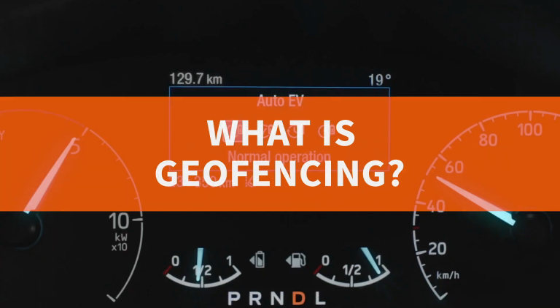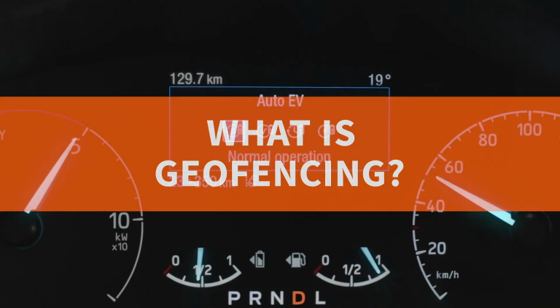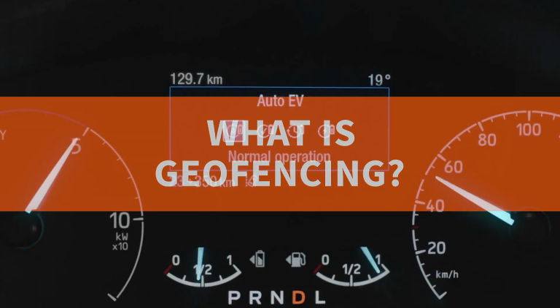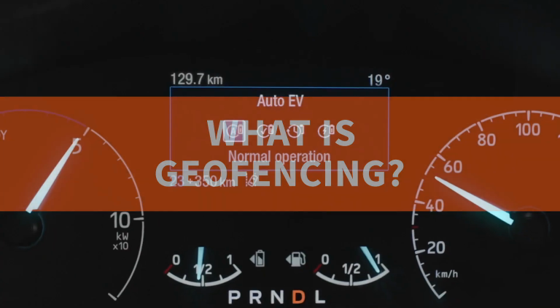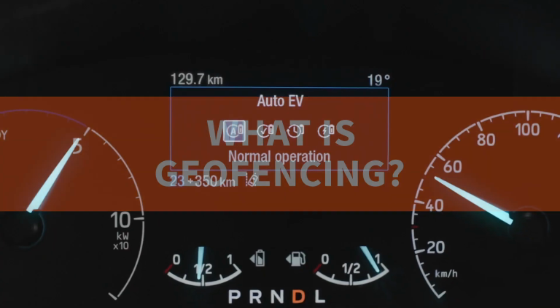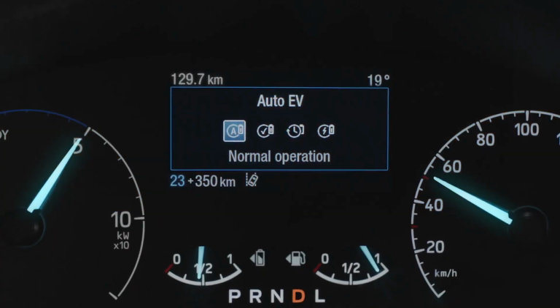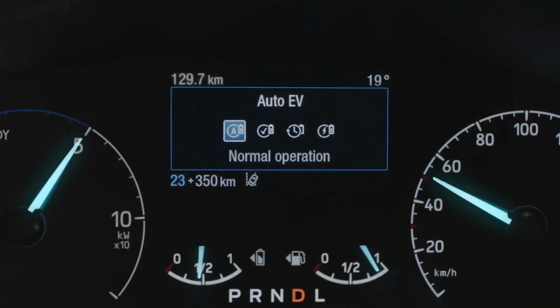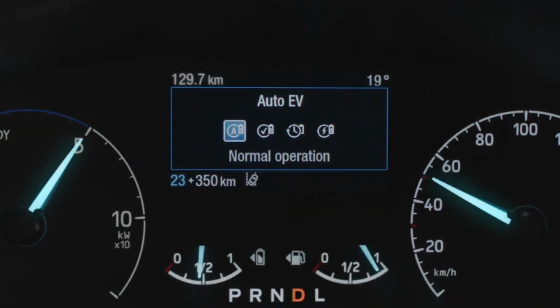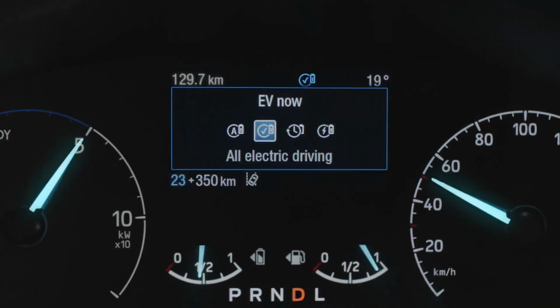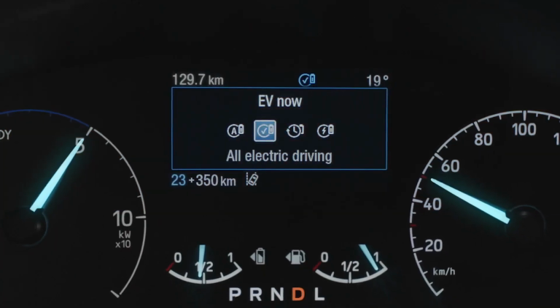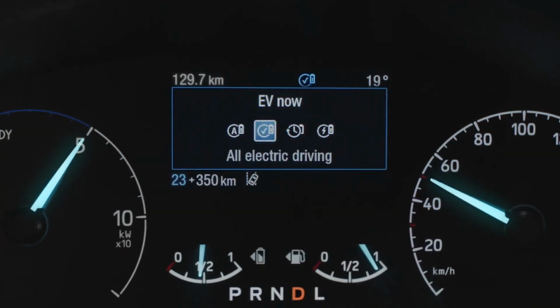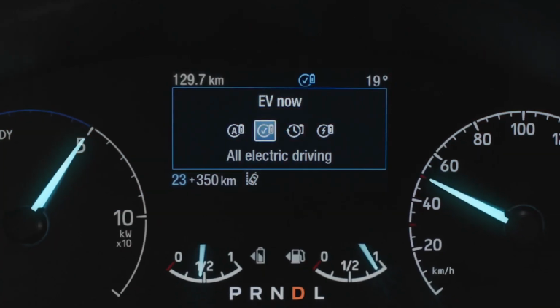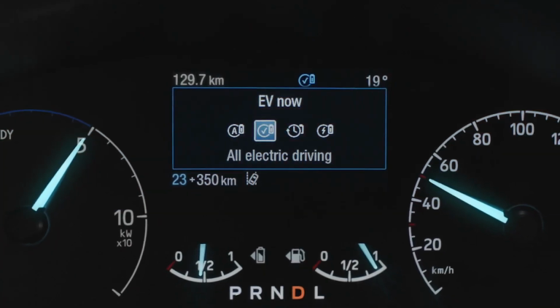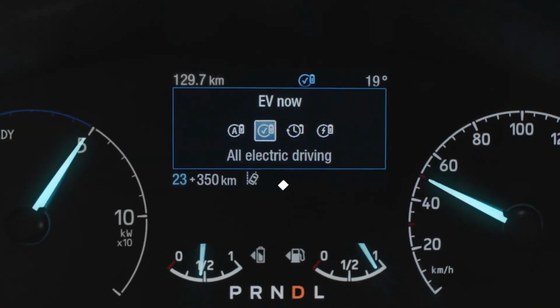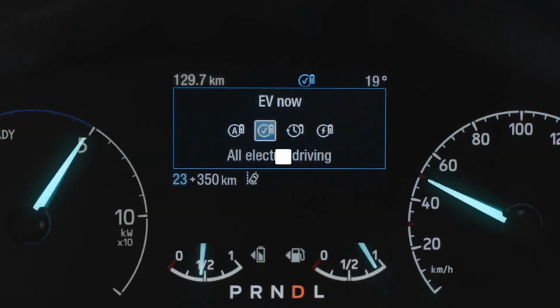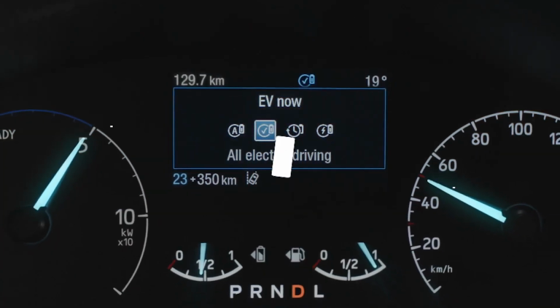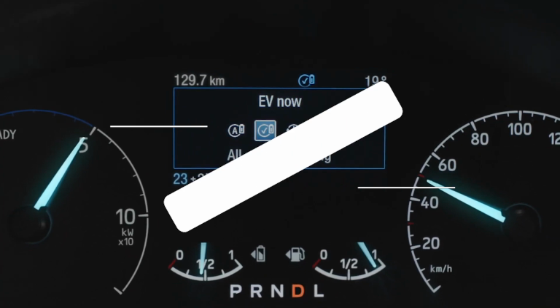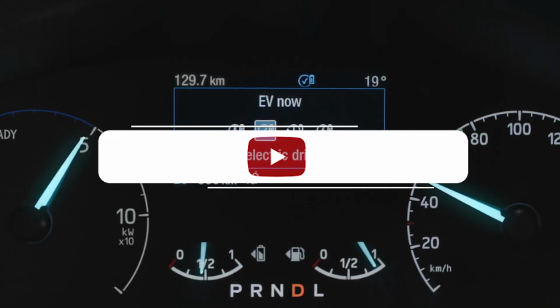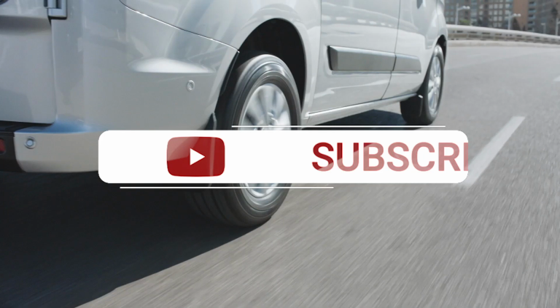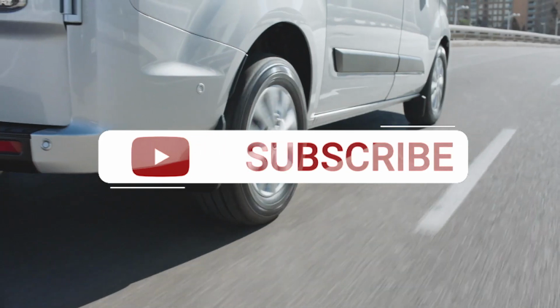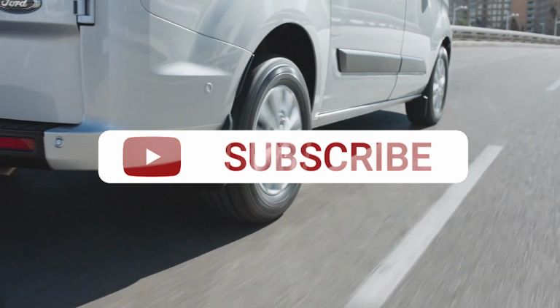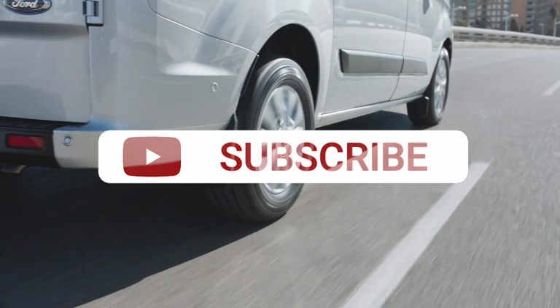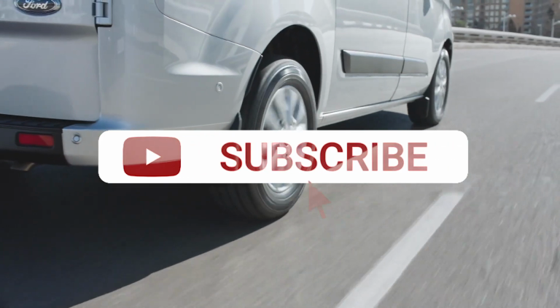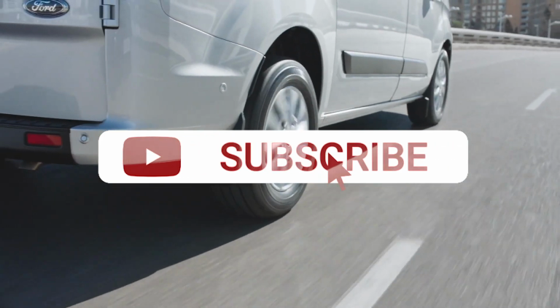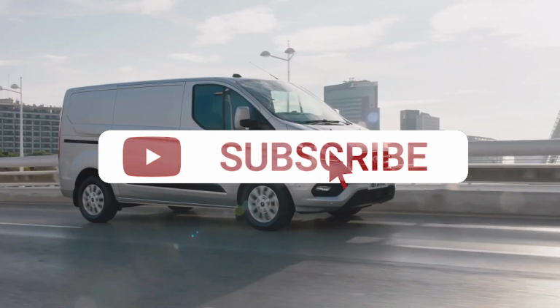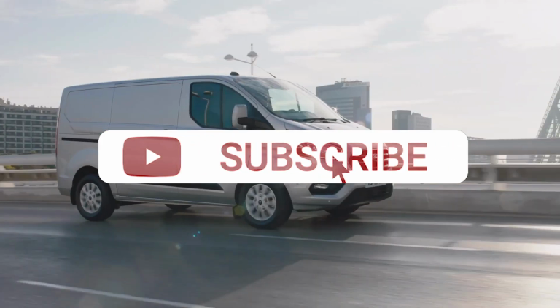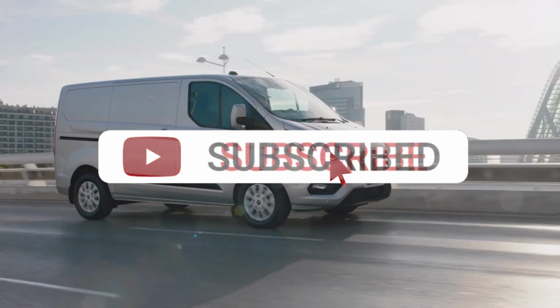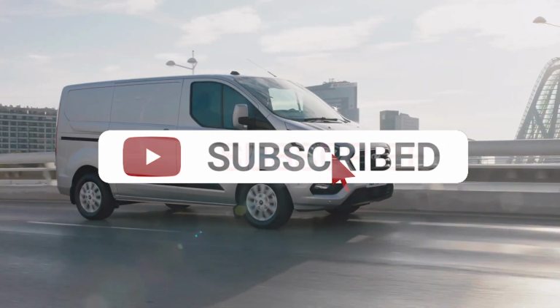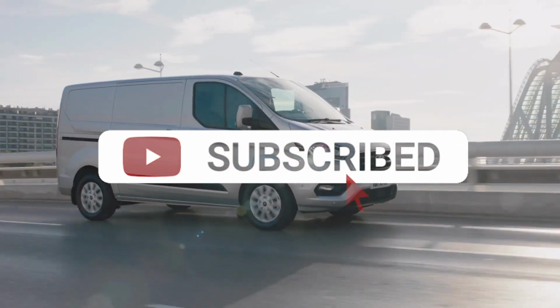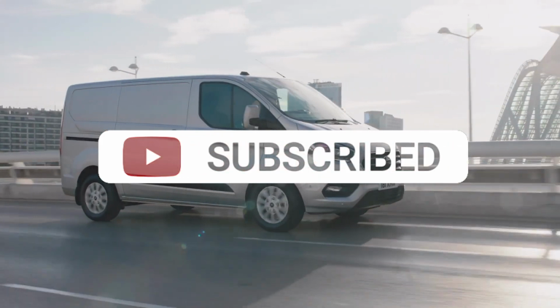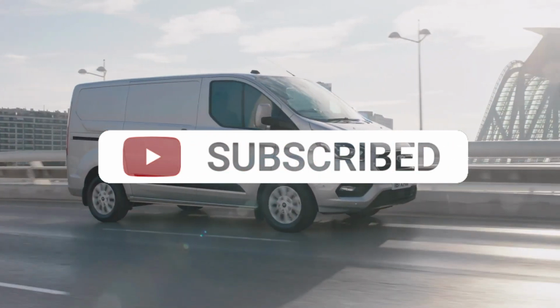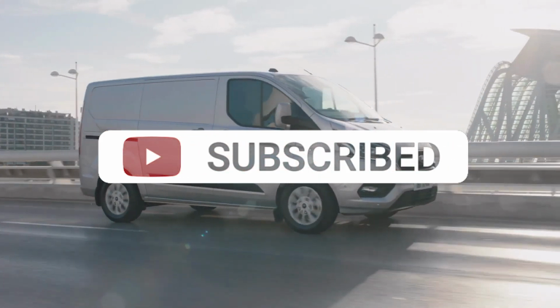Before we take a look, make sure you hit that subscribe button down below so you don't miss any future content.